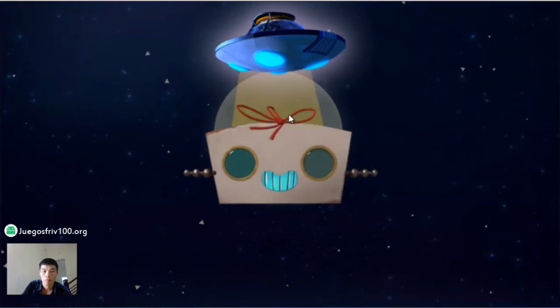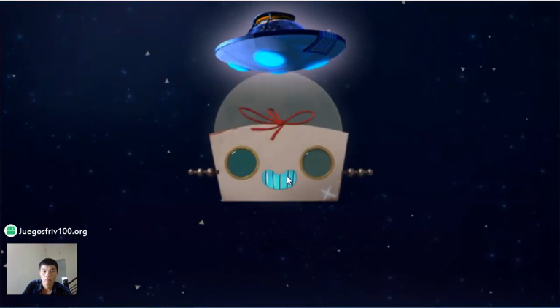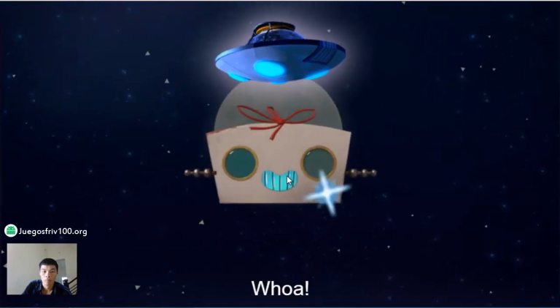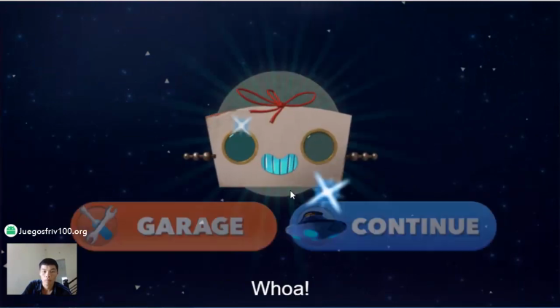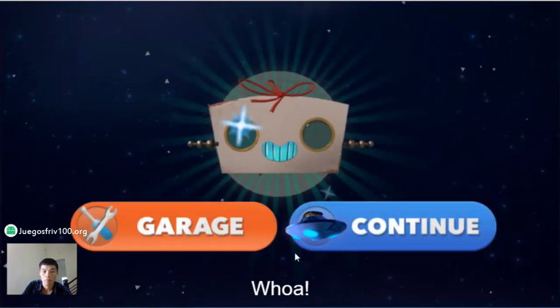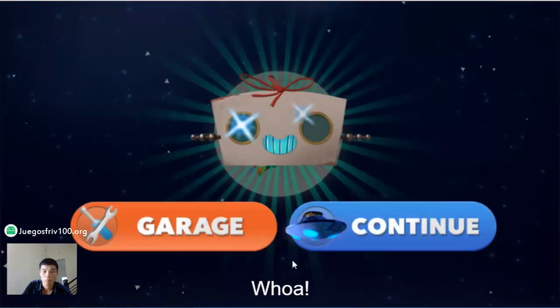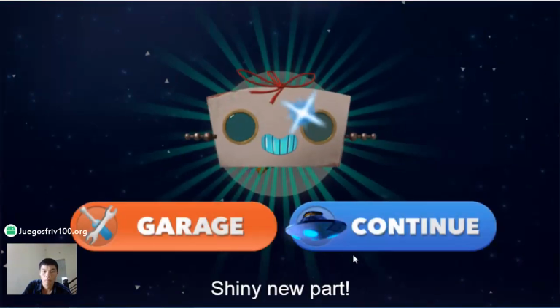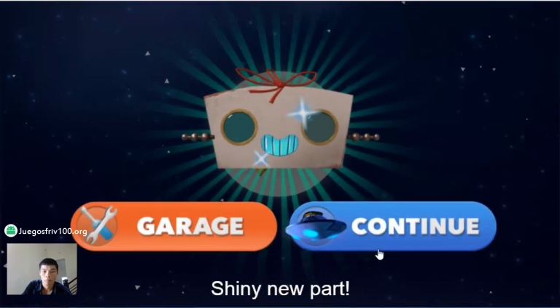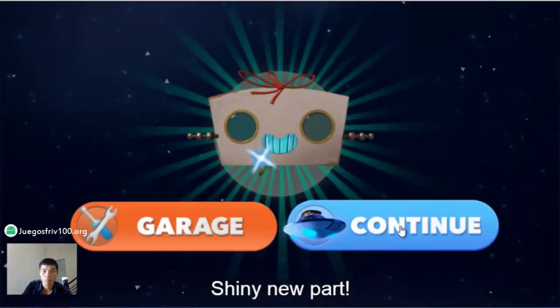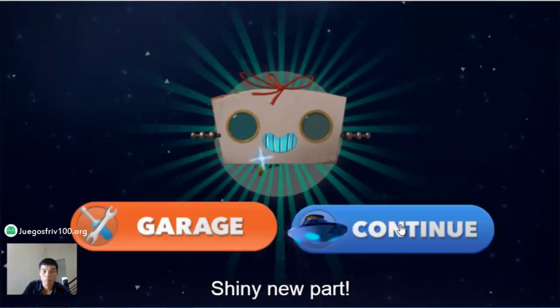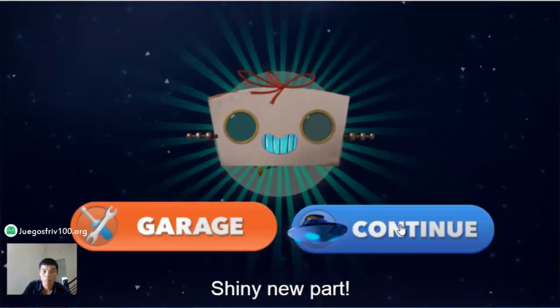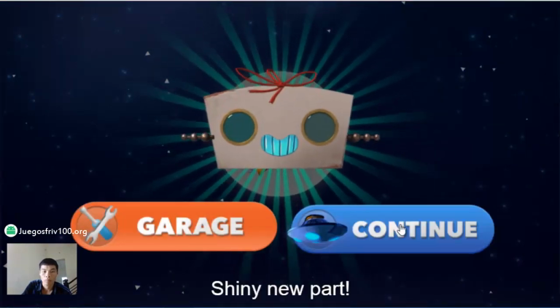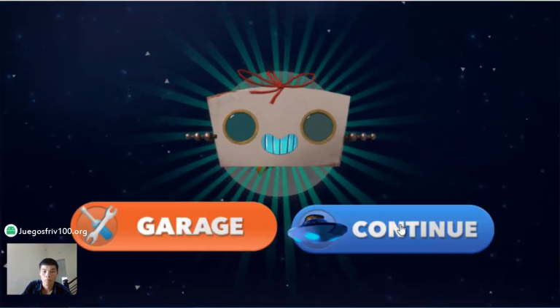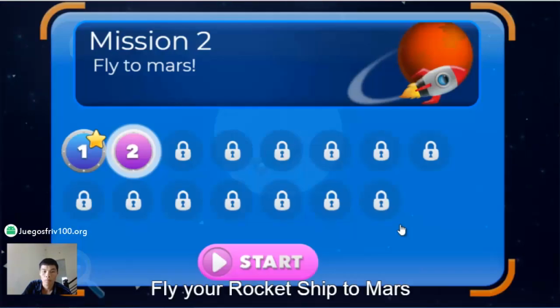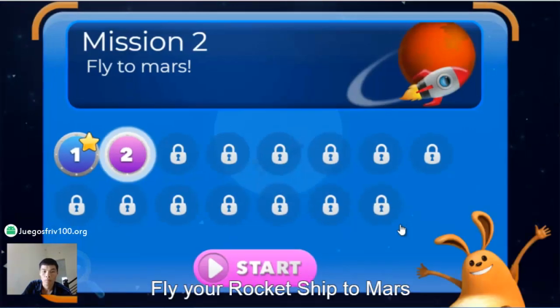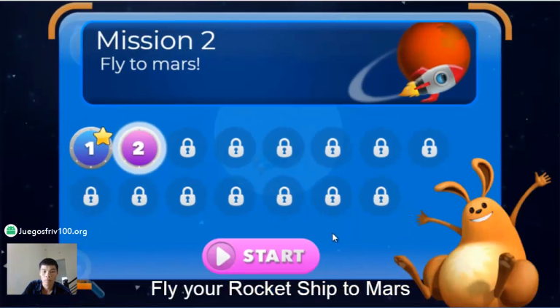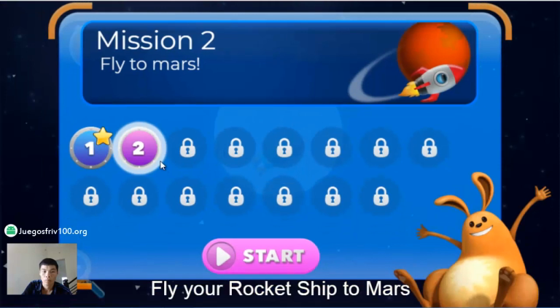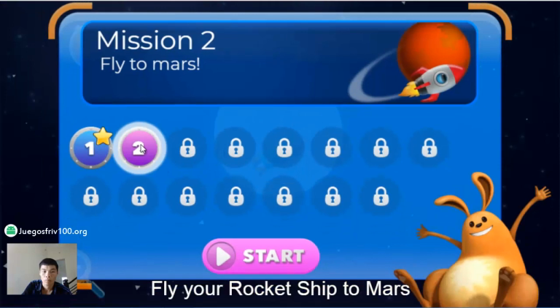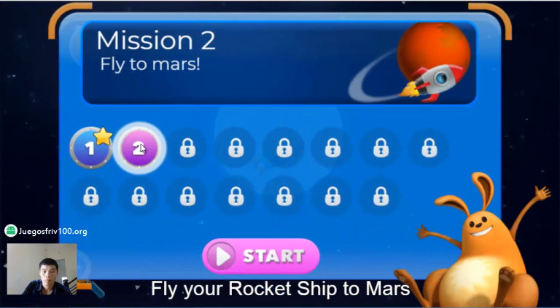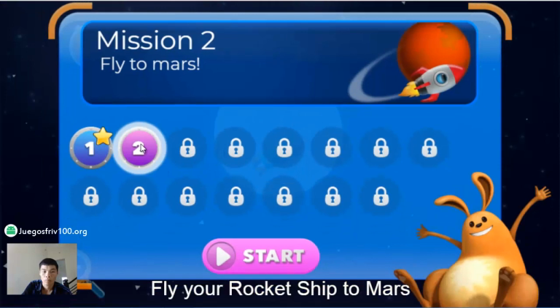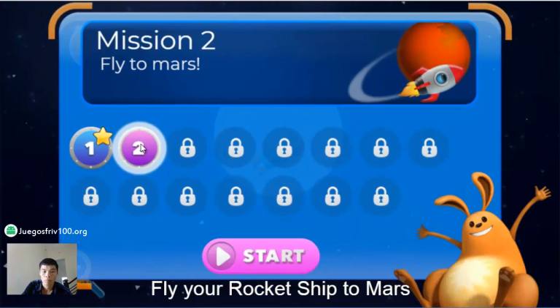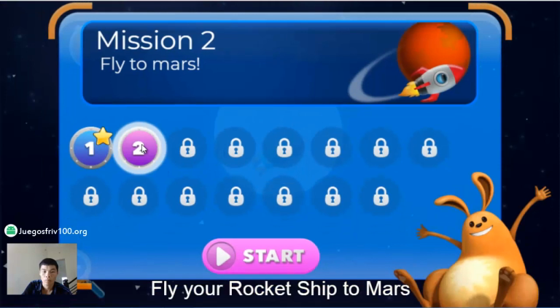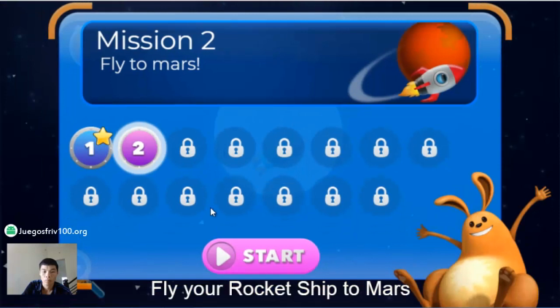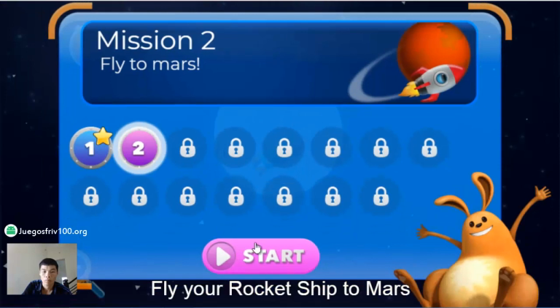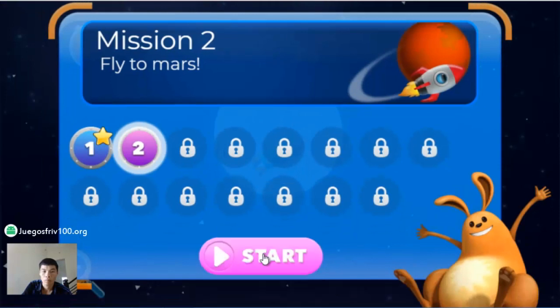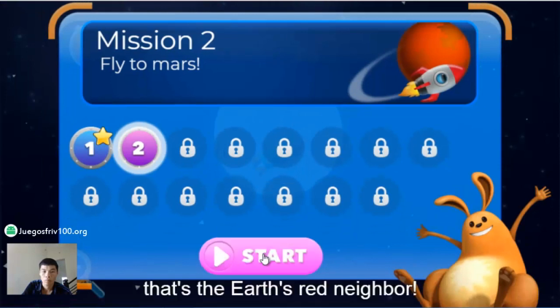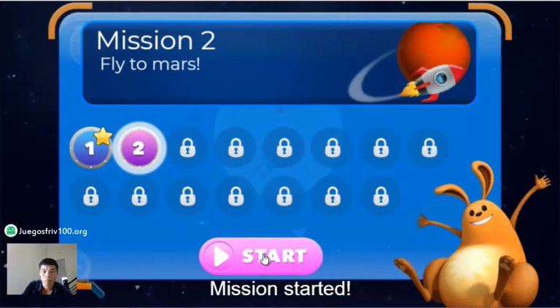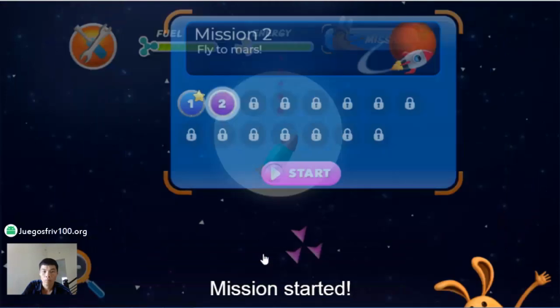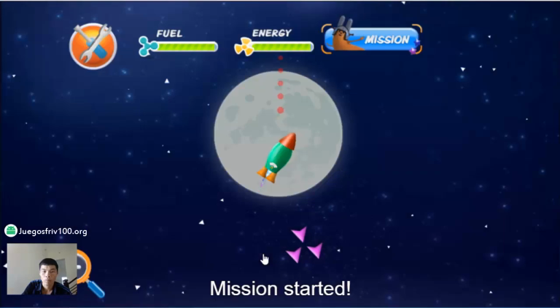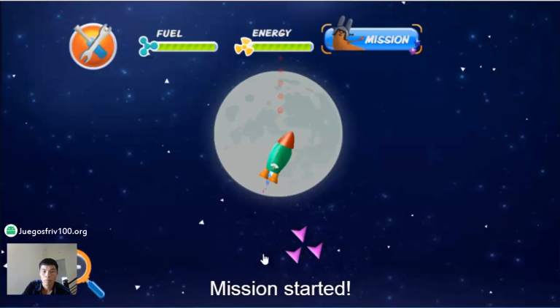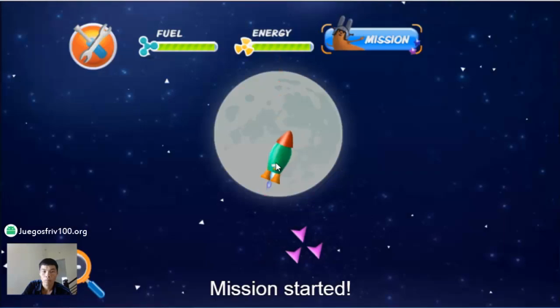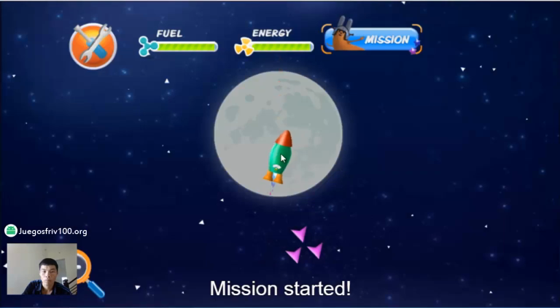Specularious! Whoa! Shiny new part! Fly your rocket ship to Mars!